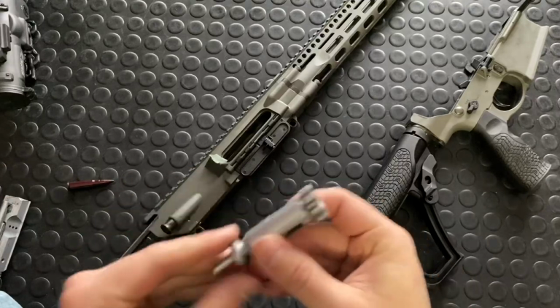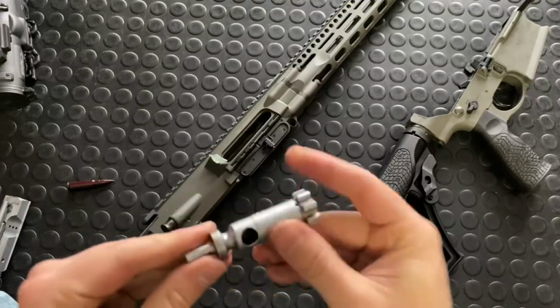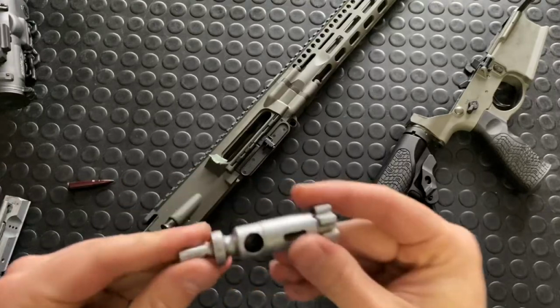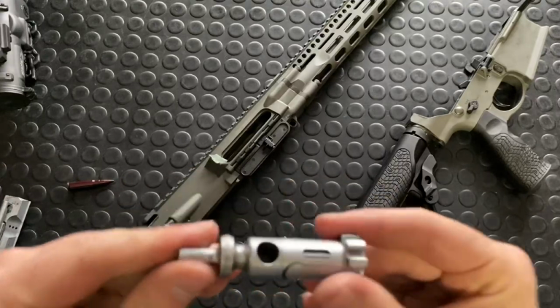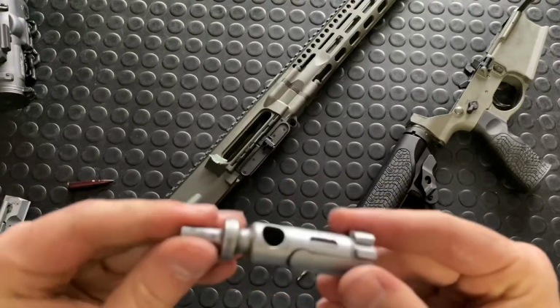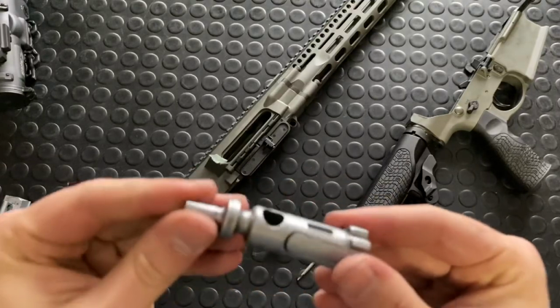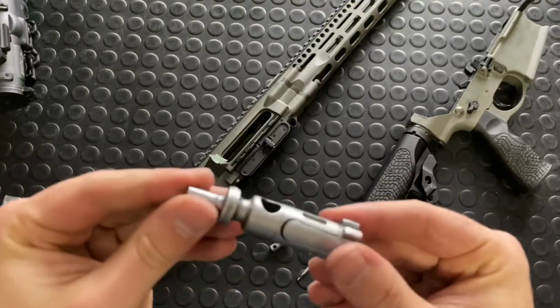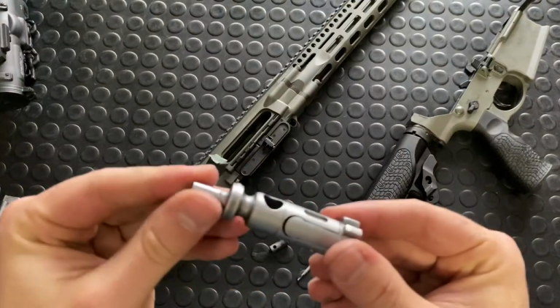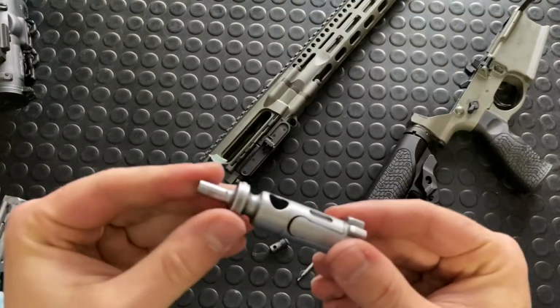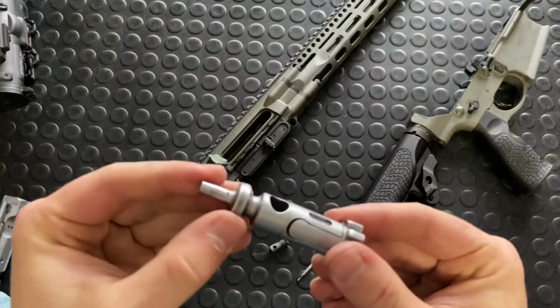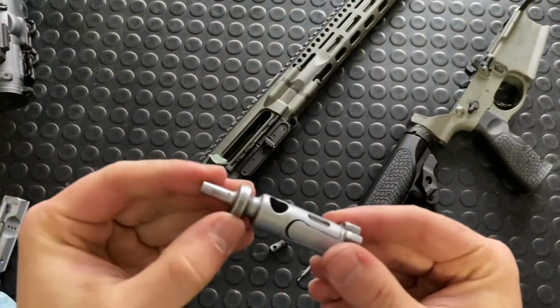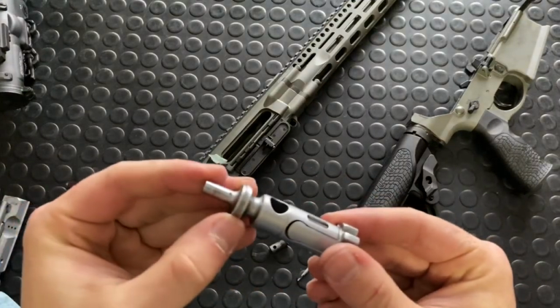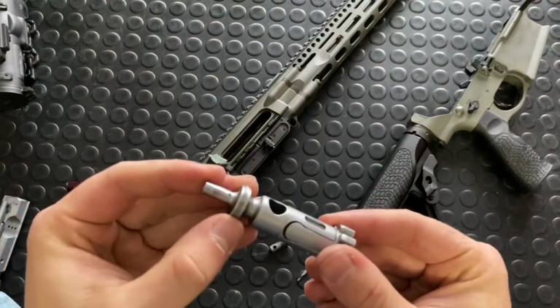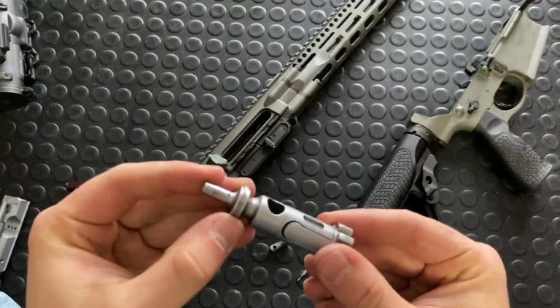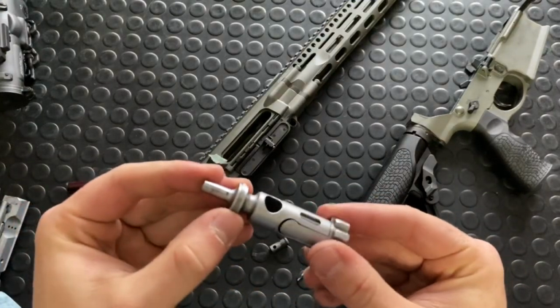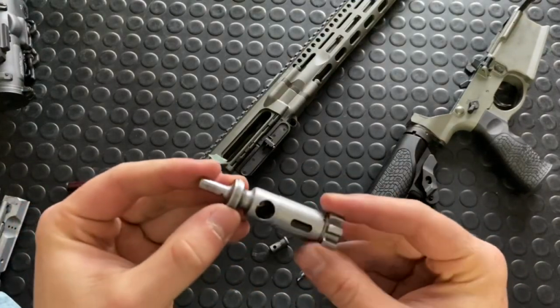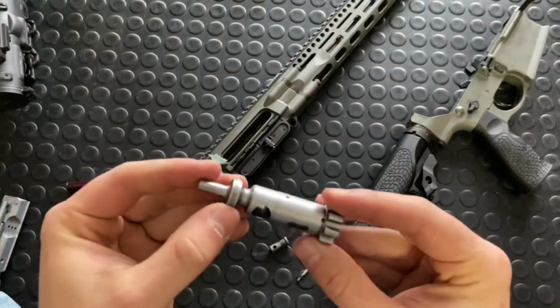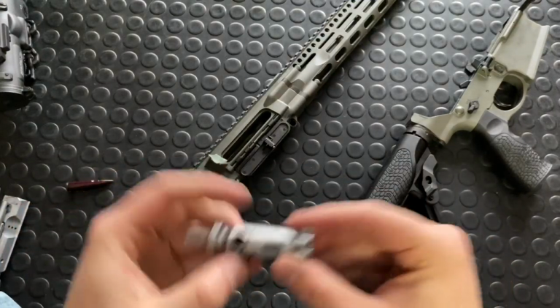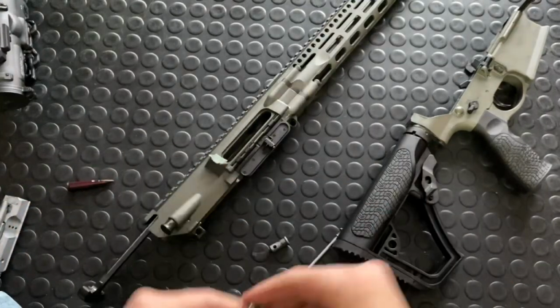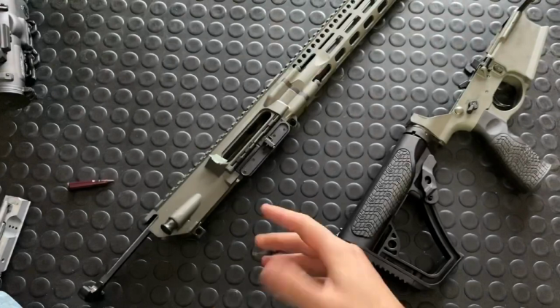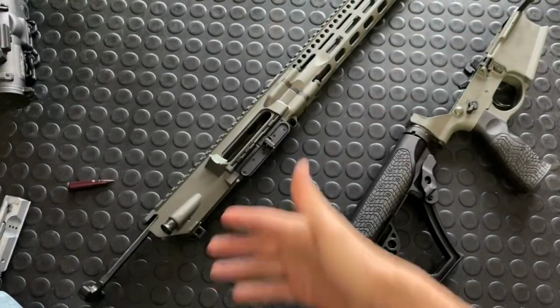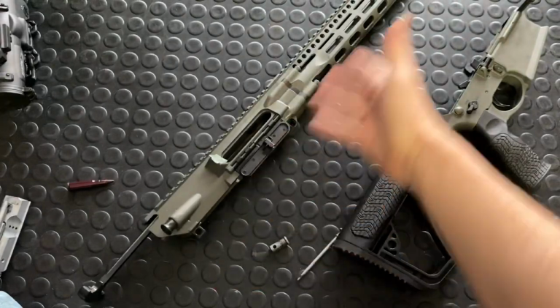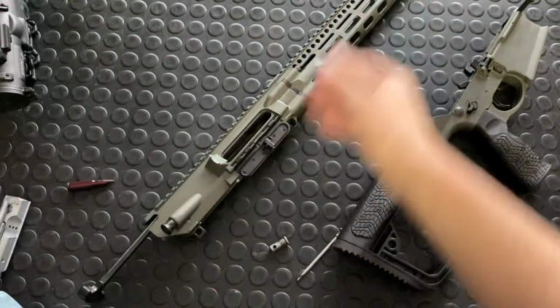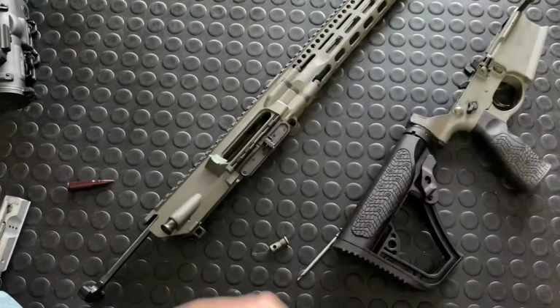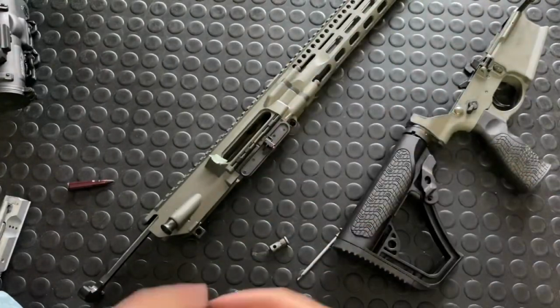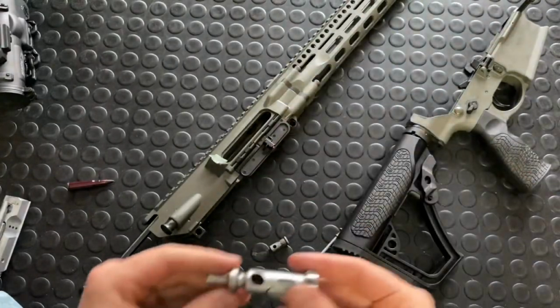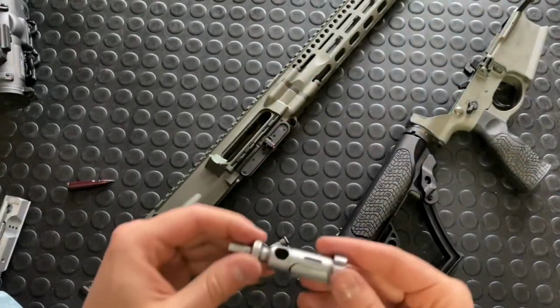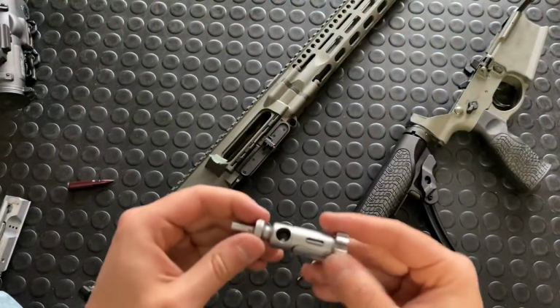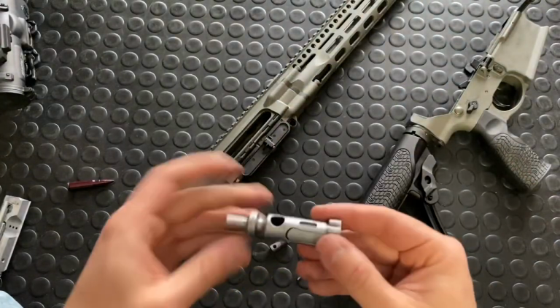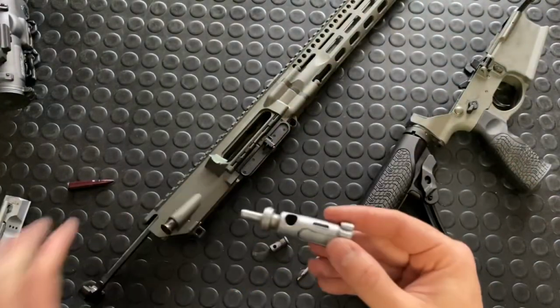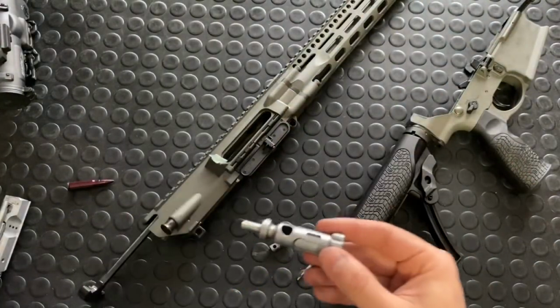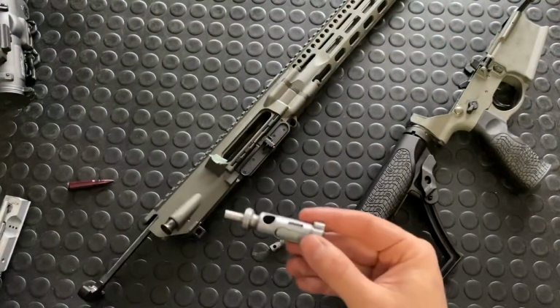Three gas rings back here — this is a DI platform, so your bolt is going to have gas rings.